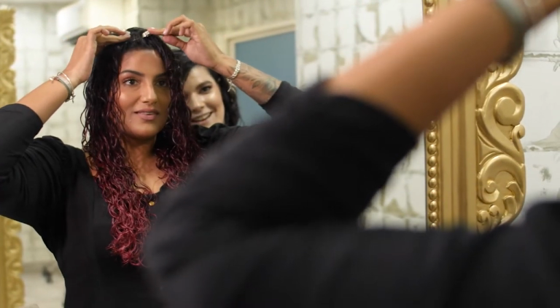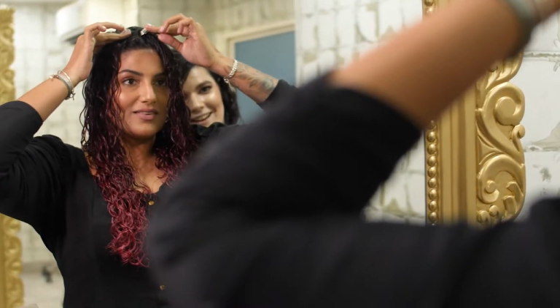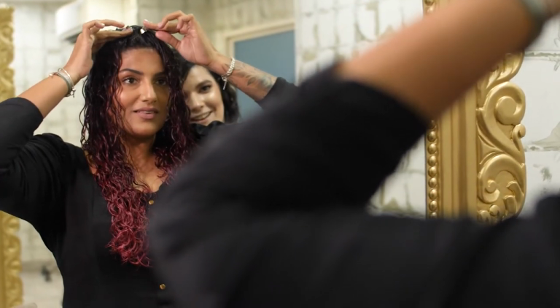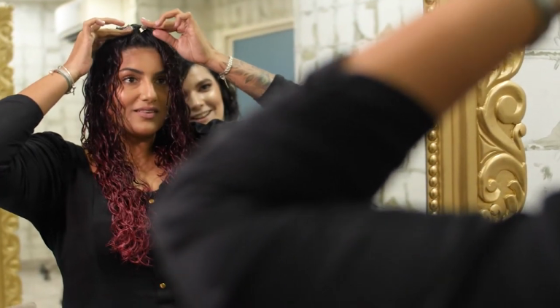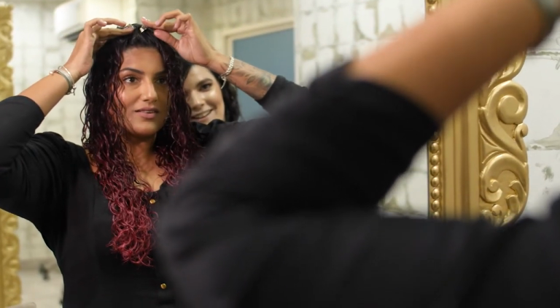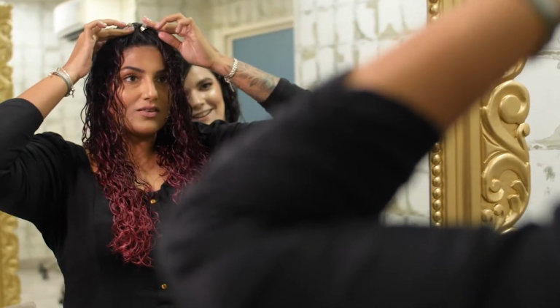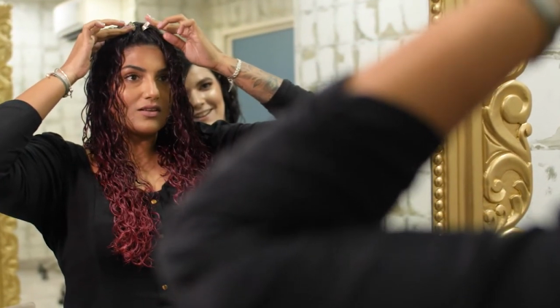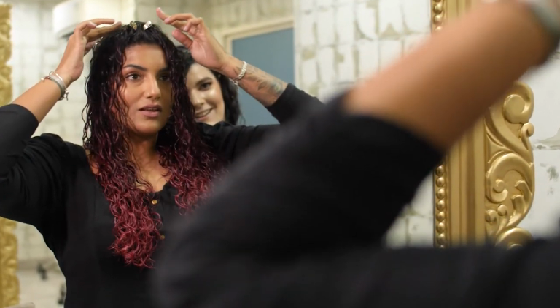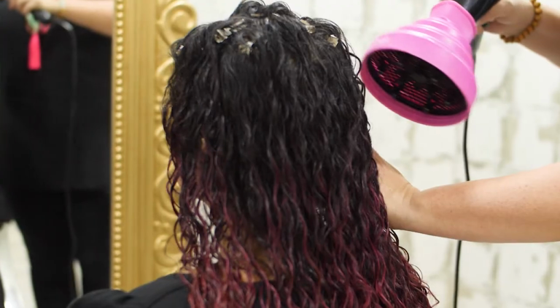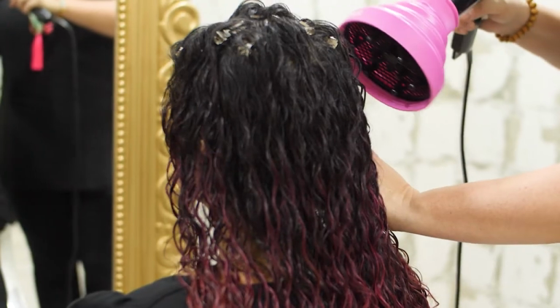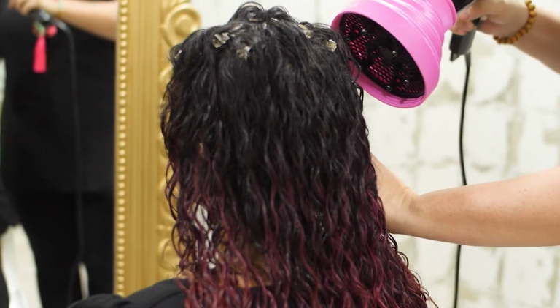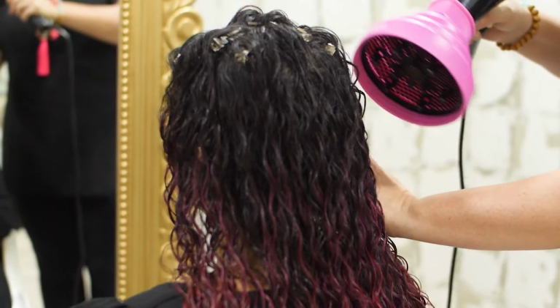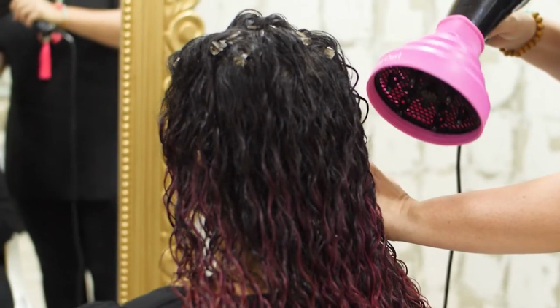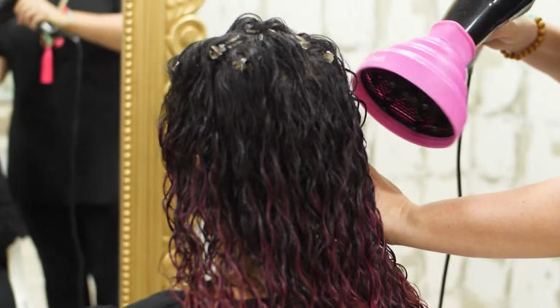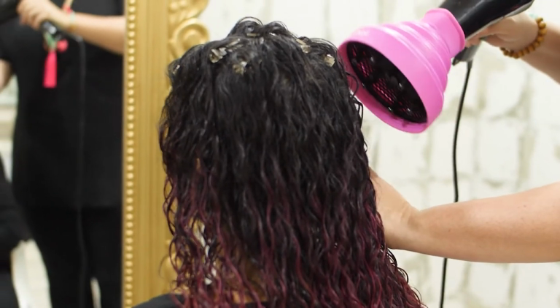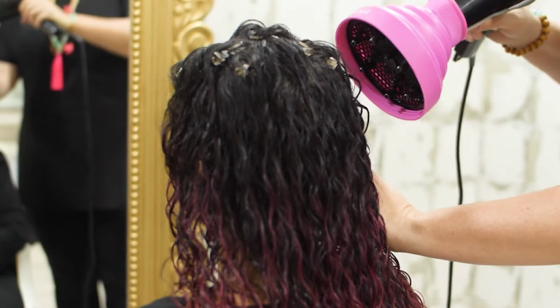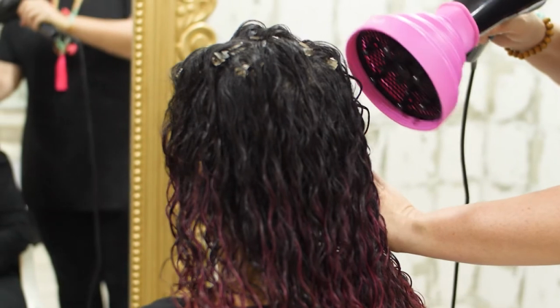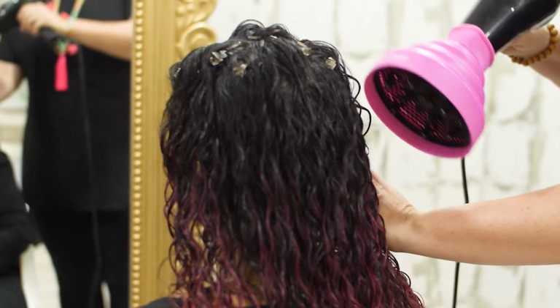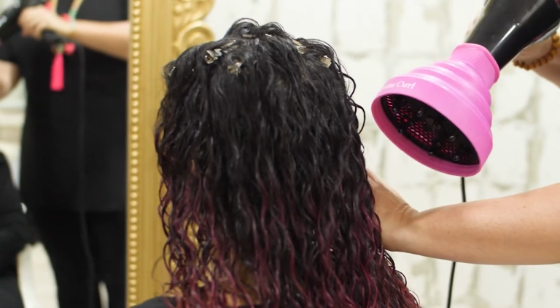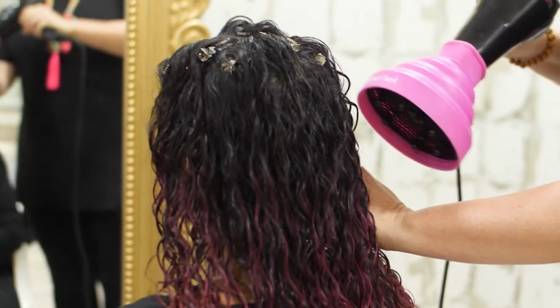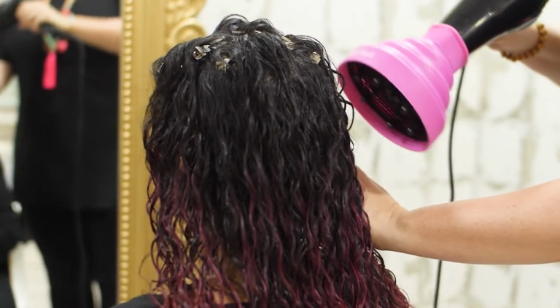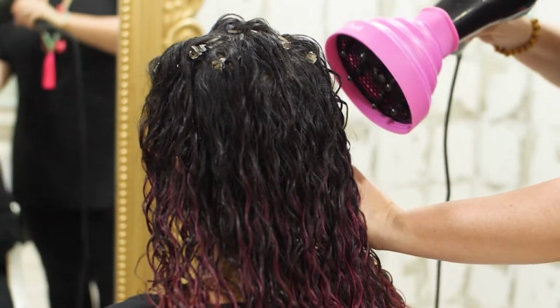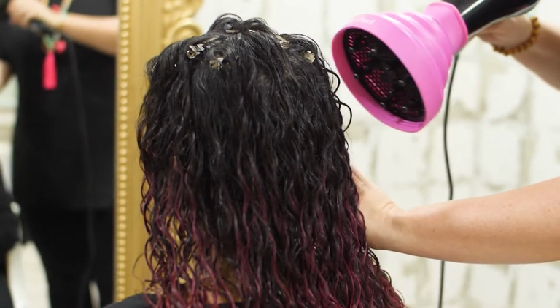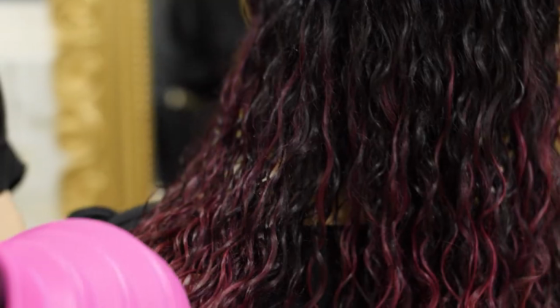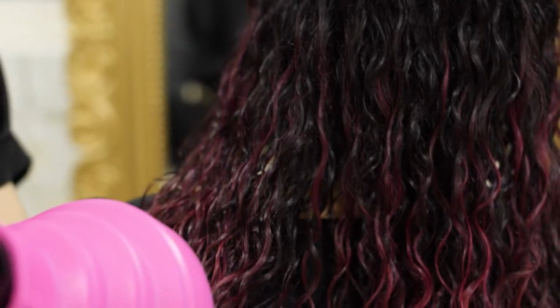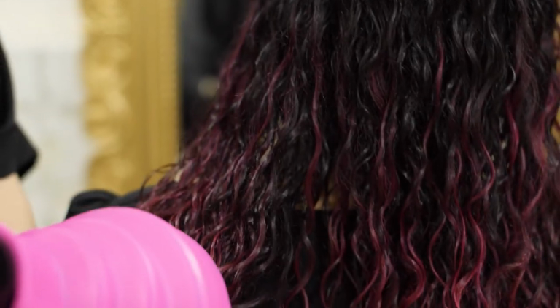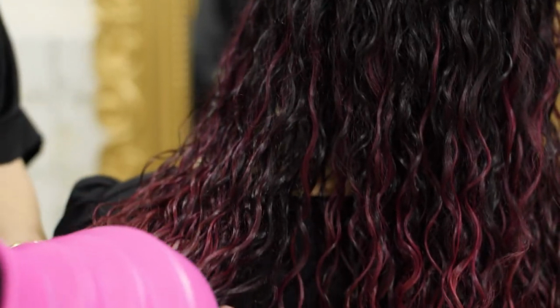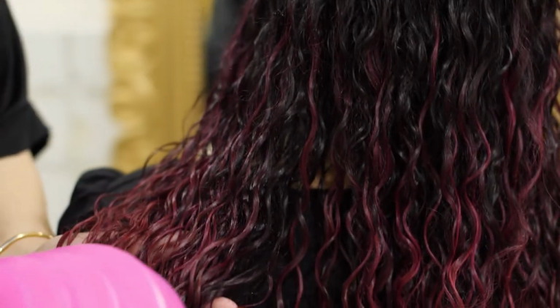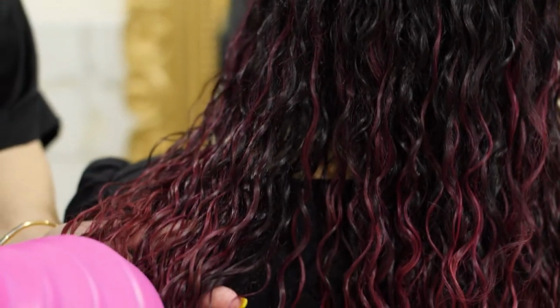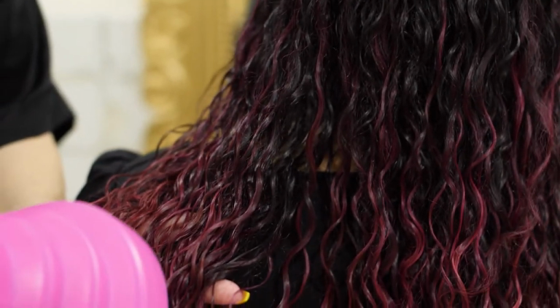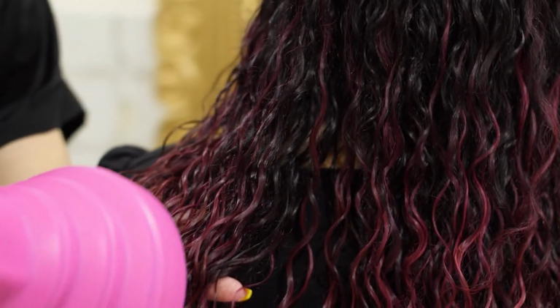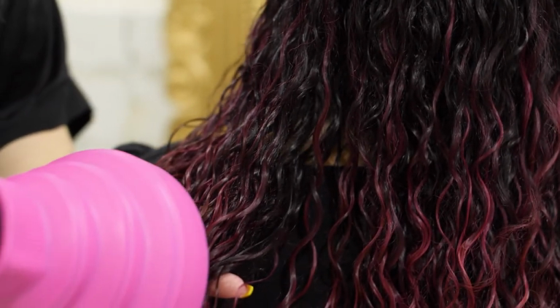After applying all the clips, you will finish drying your hair using the Cosmo Curl diffuser or naturally air drying.